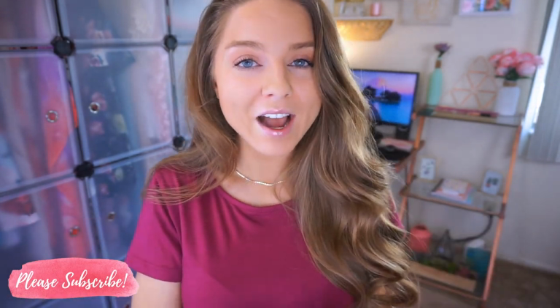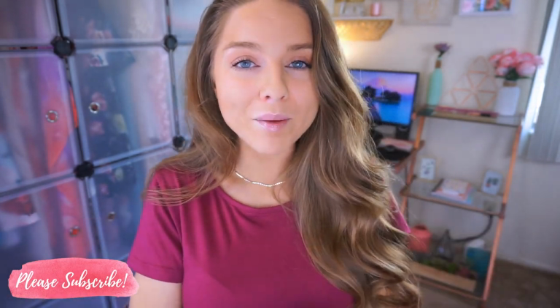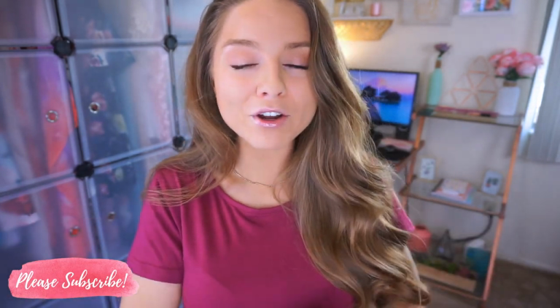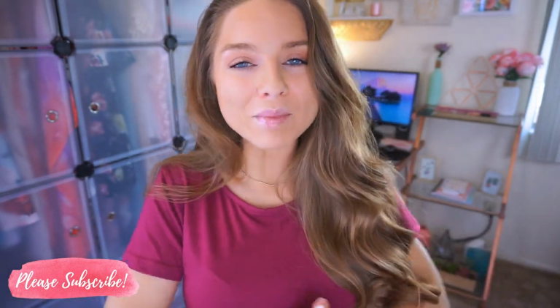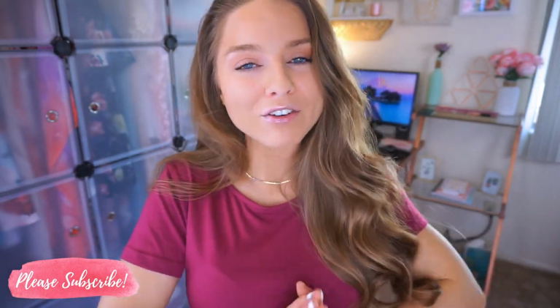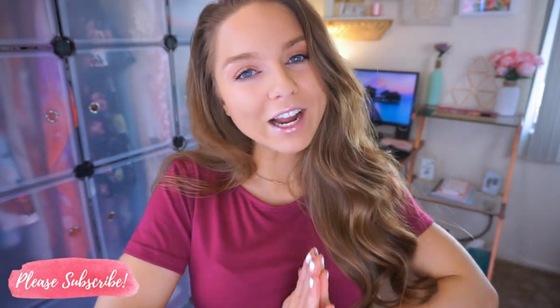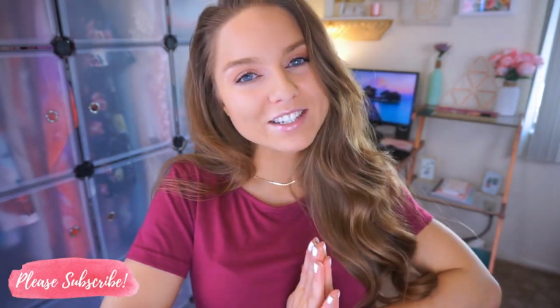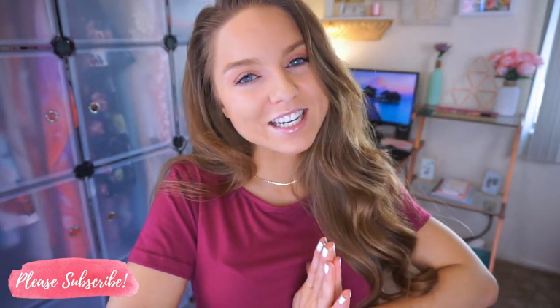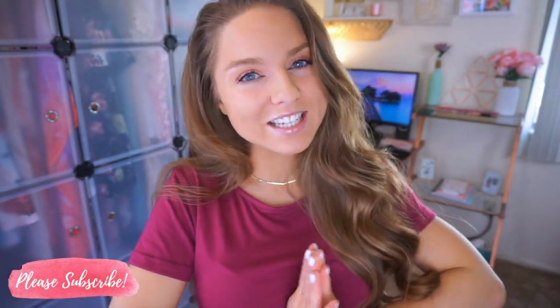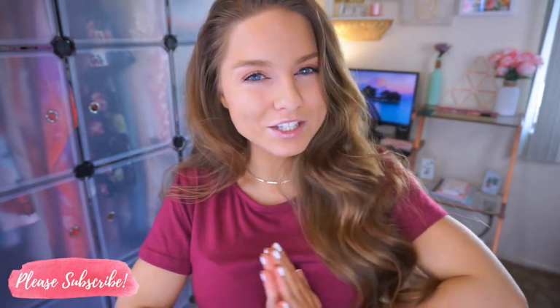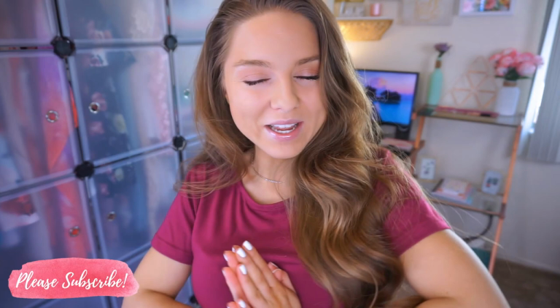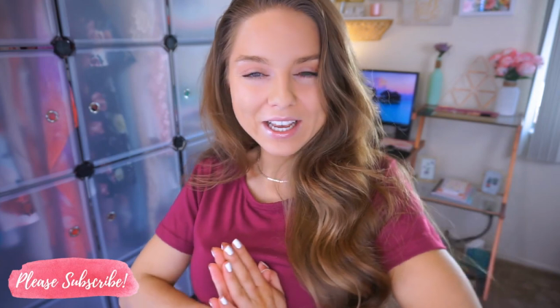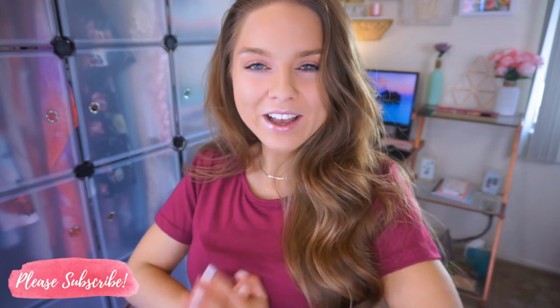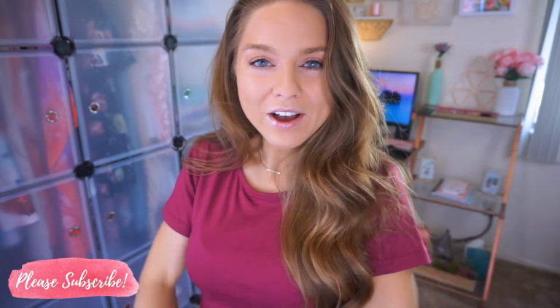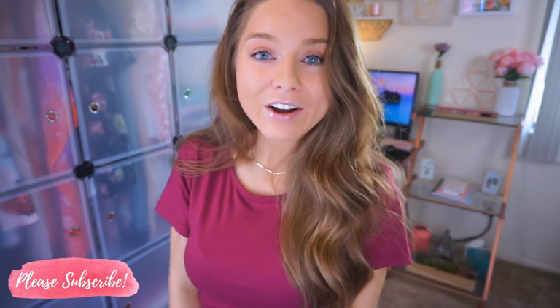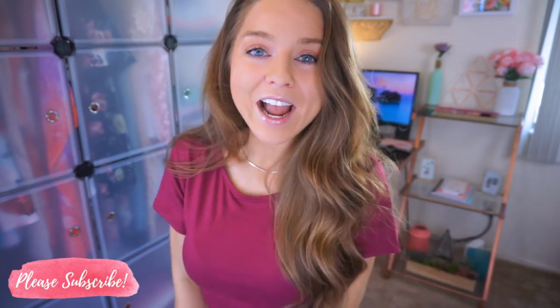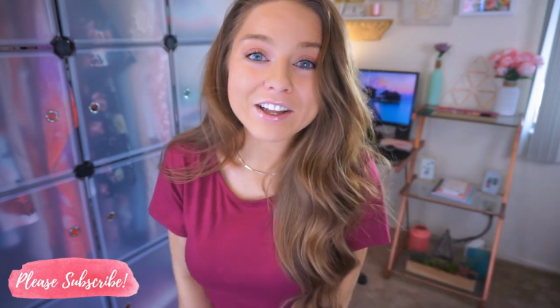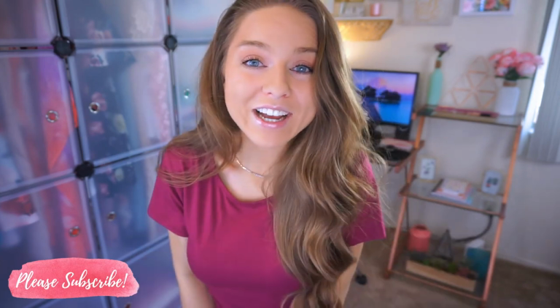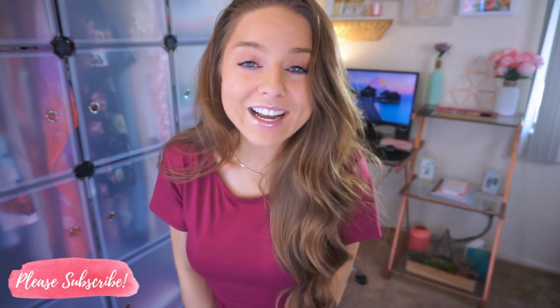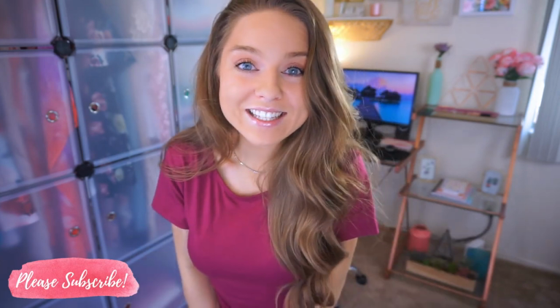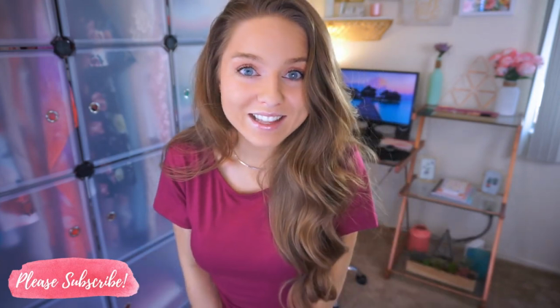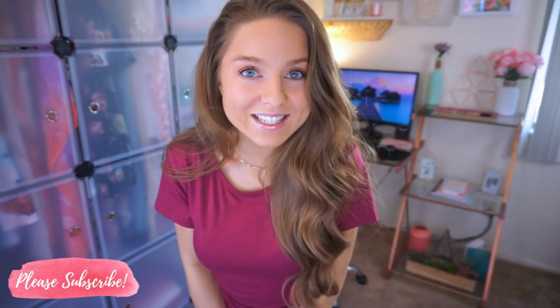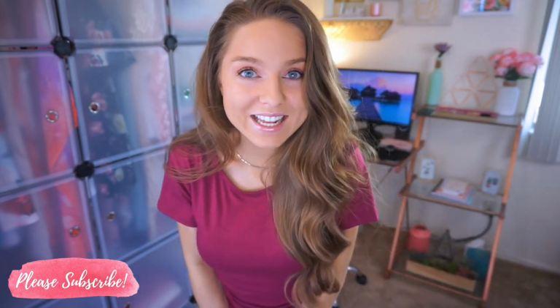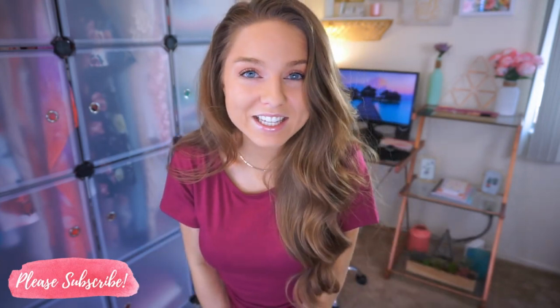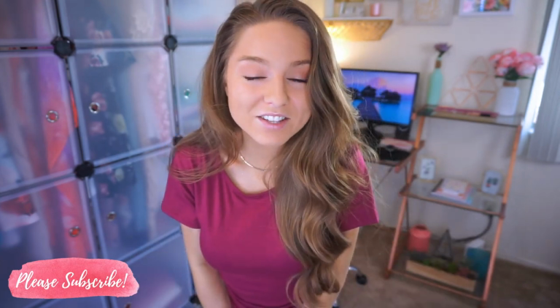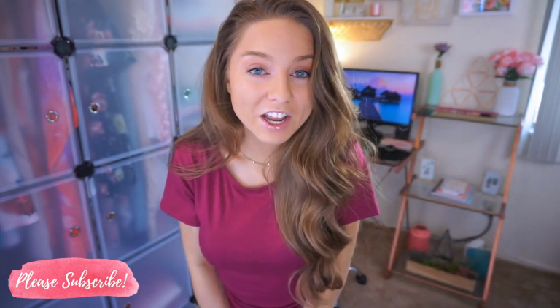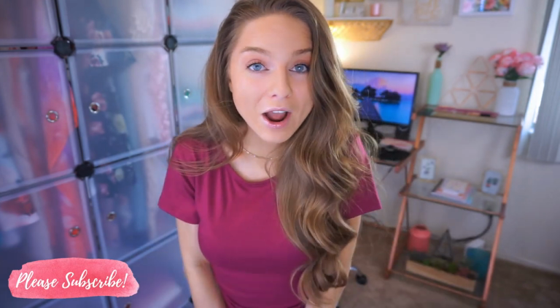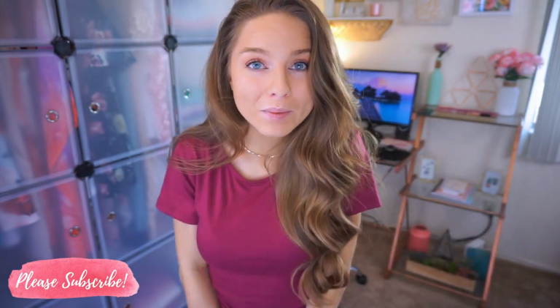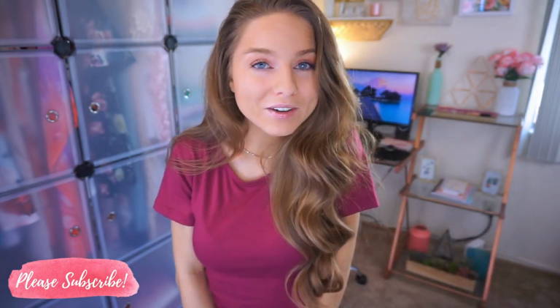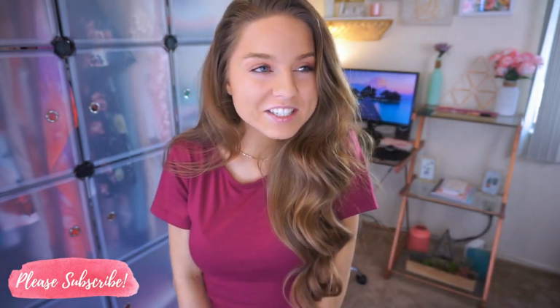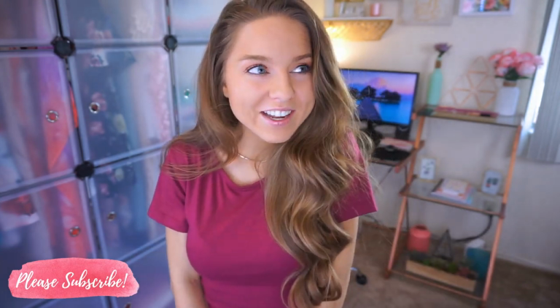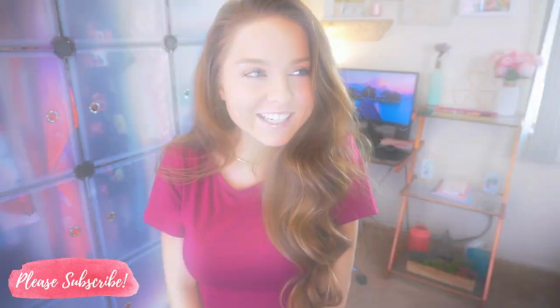I upload about five to six days a week. Alright, I love you guys — let's get into this video. I hope you enjoy it.